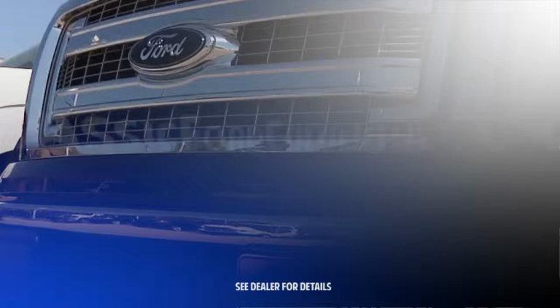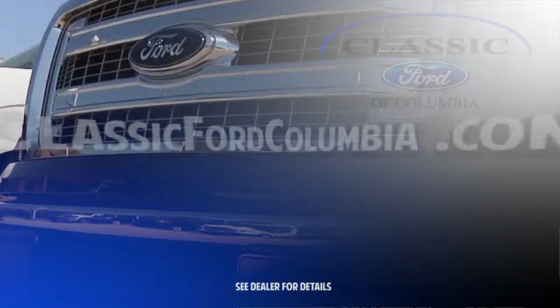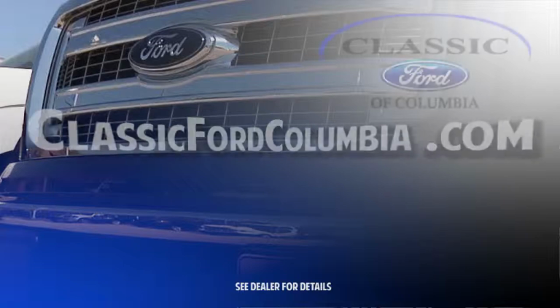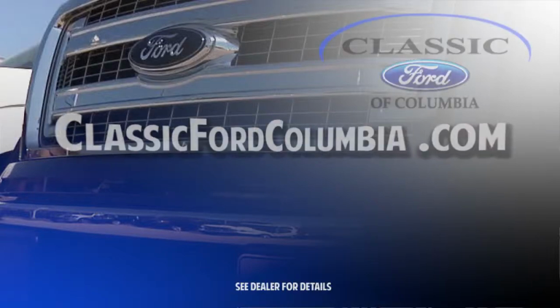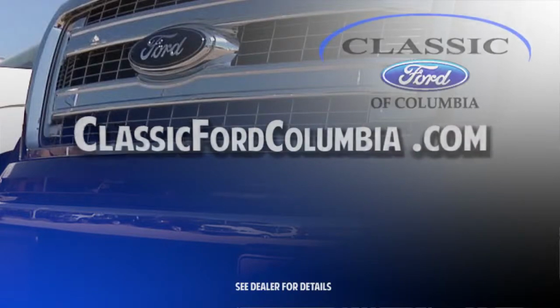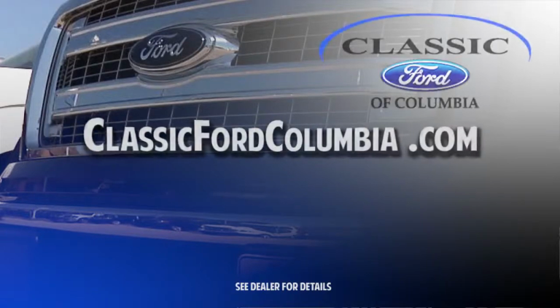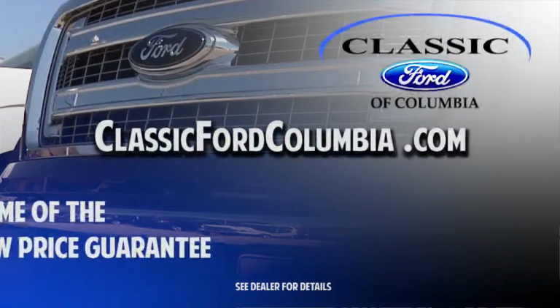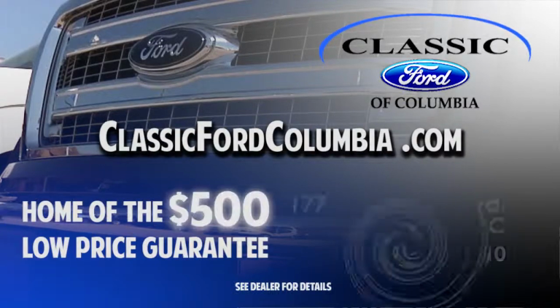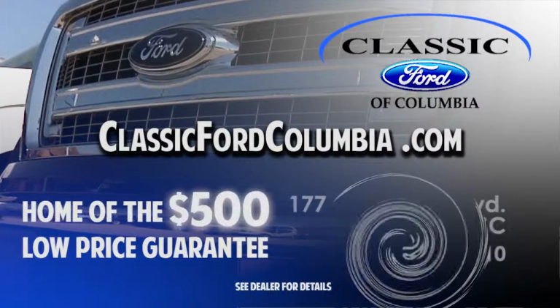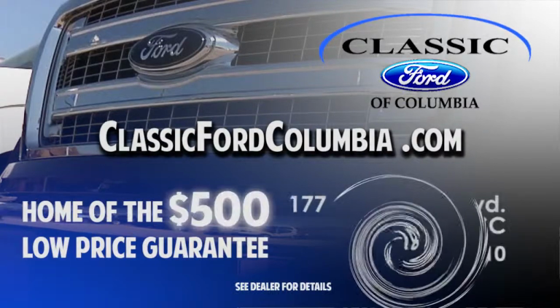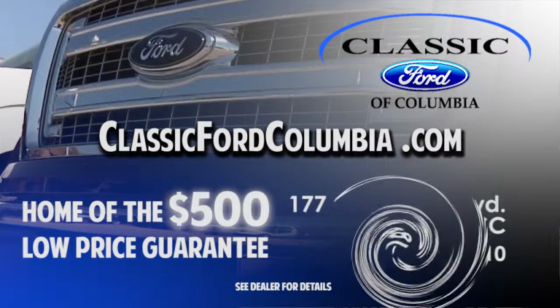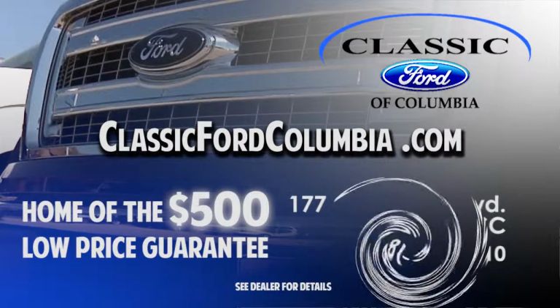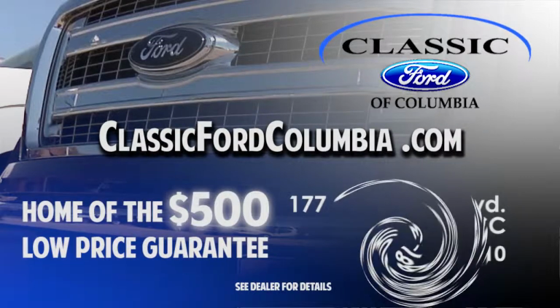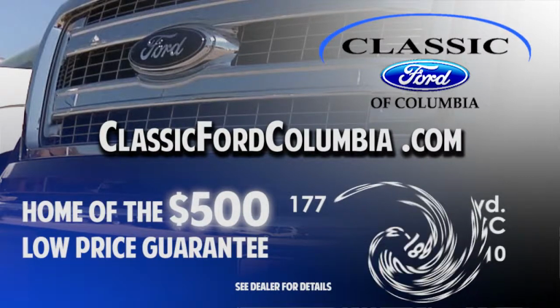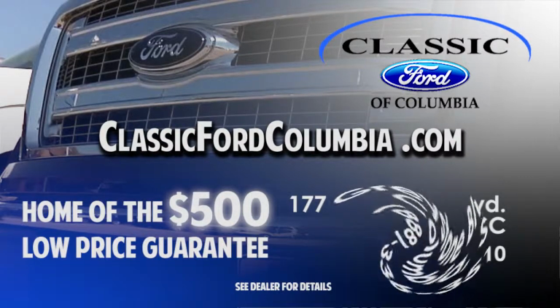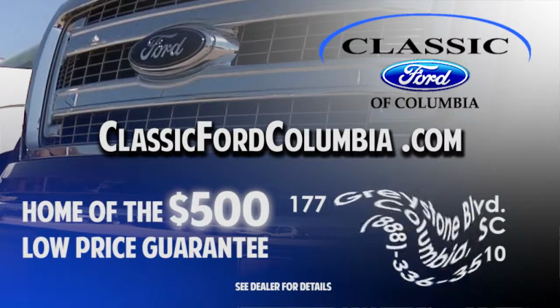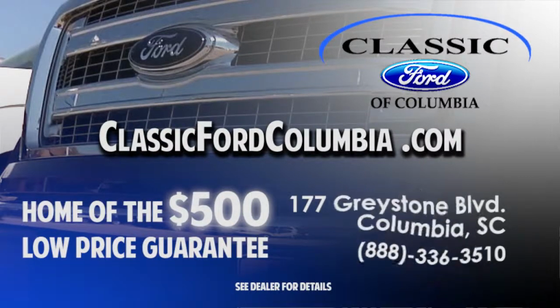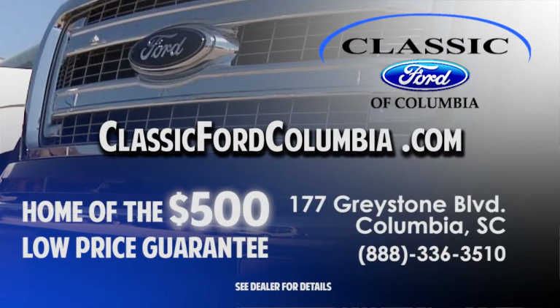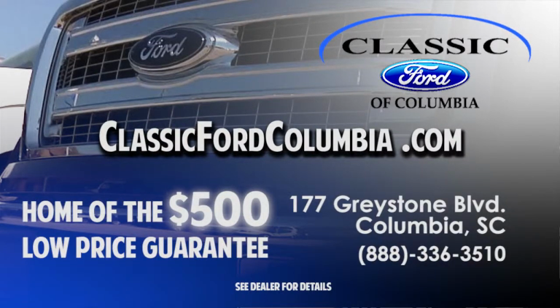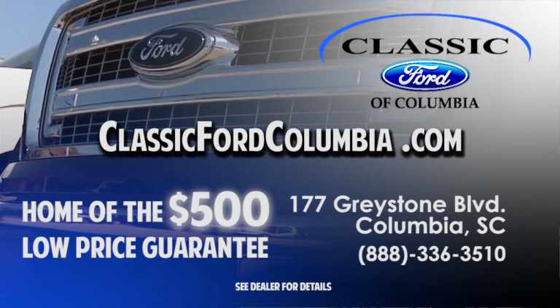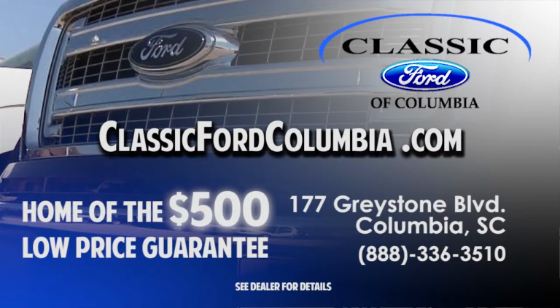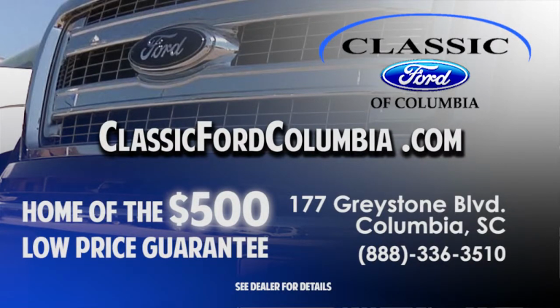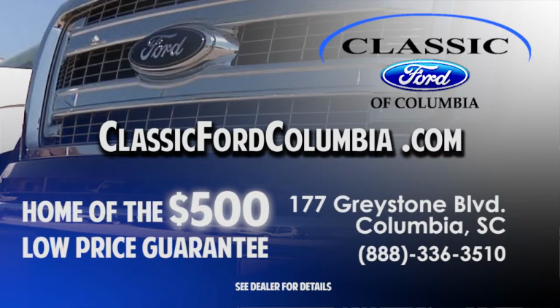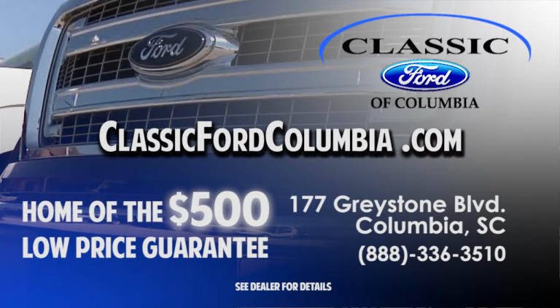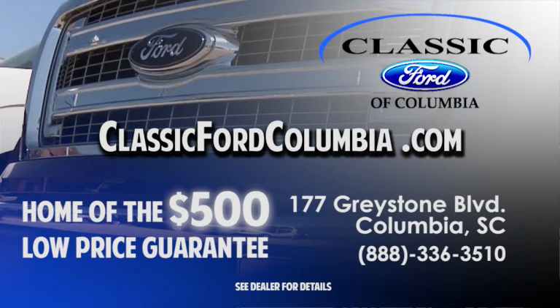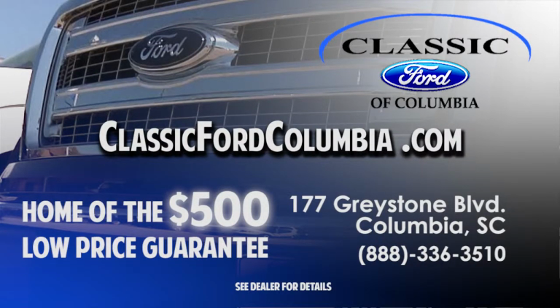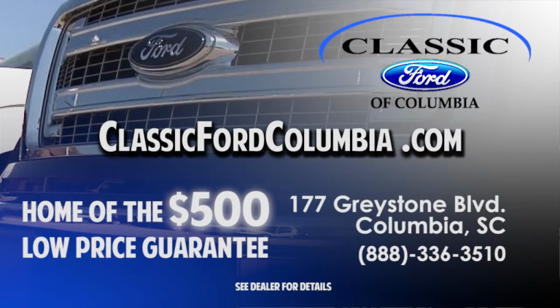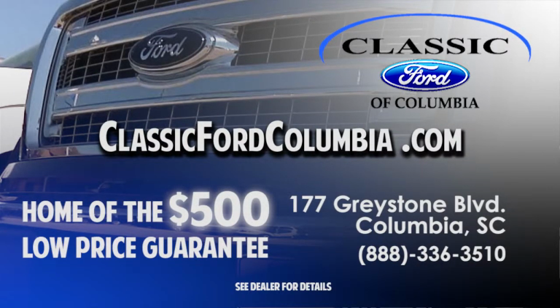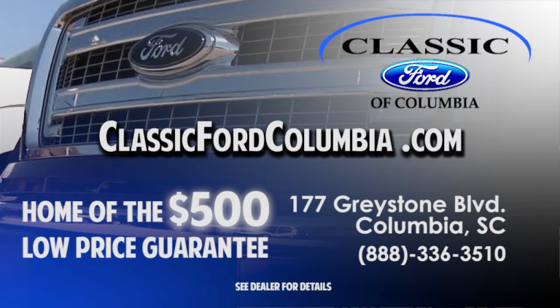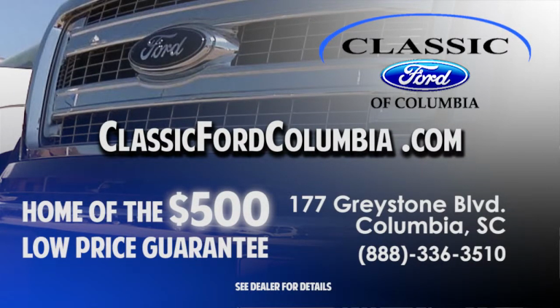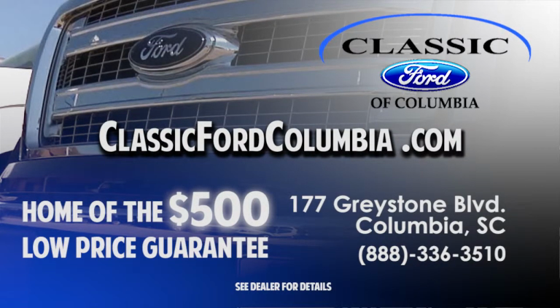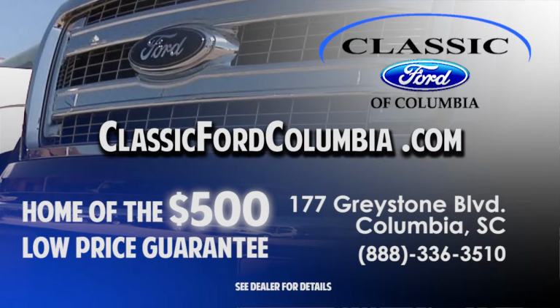Auto Matters is brought to you by Classic Ford of Columbia, Columbia's largest volume Ford dealer.